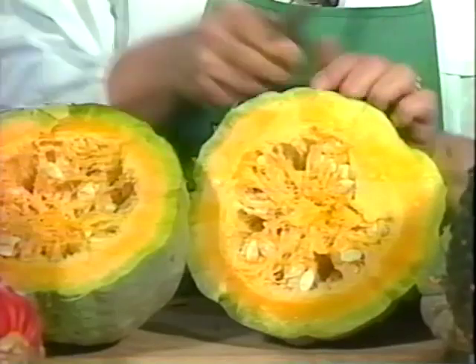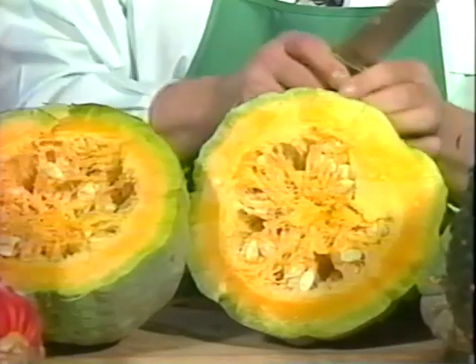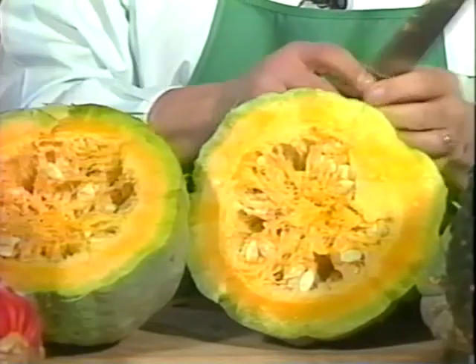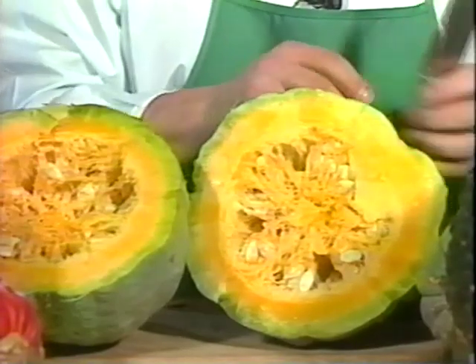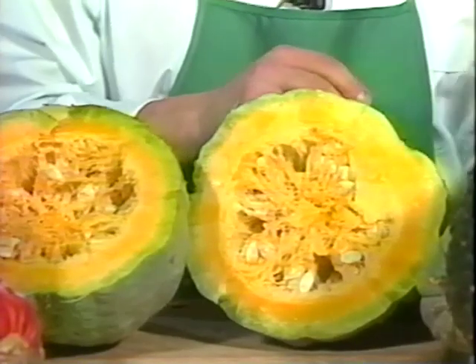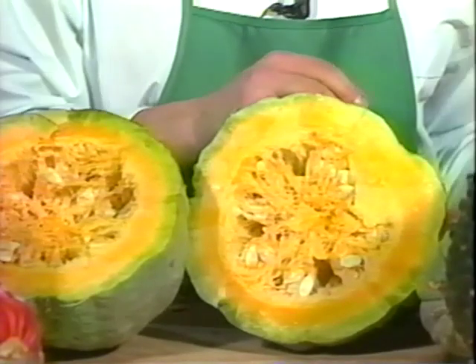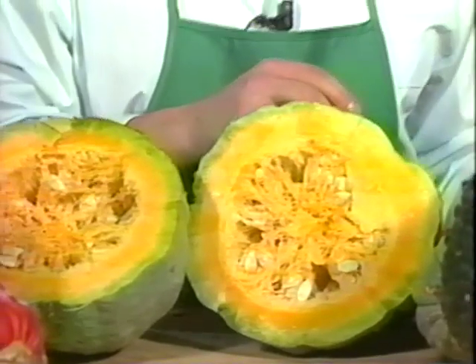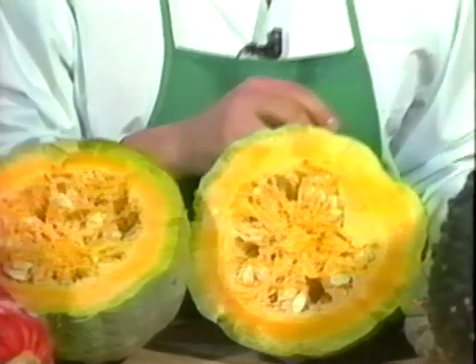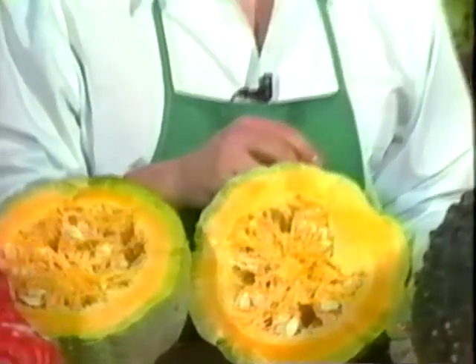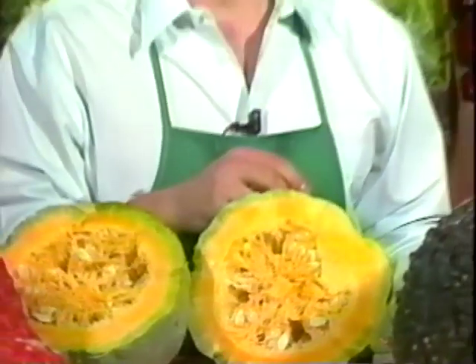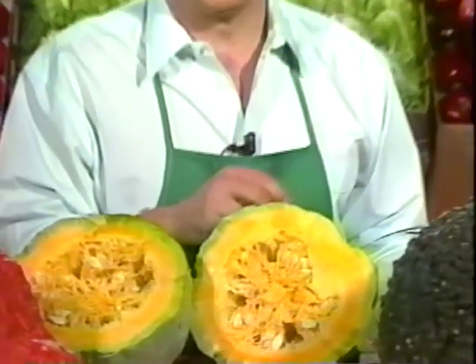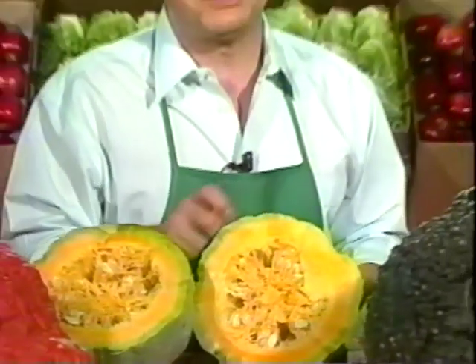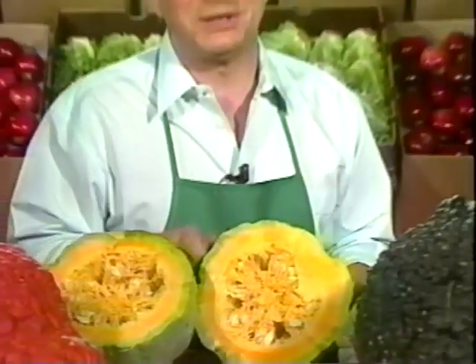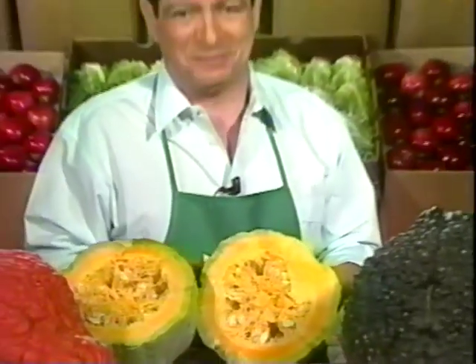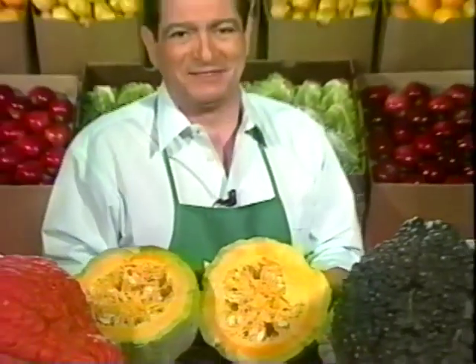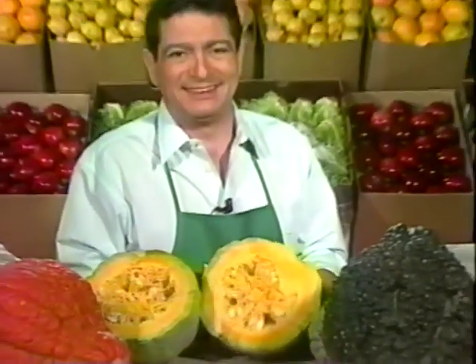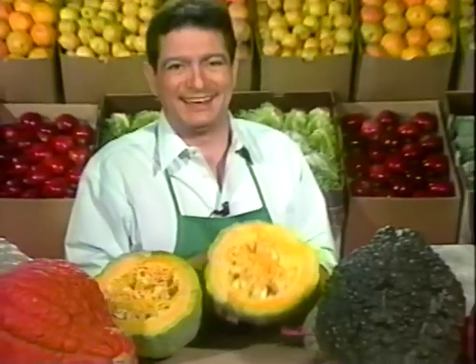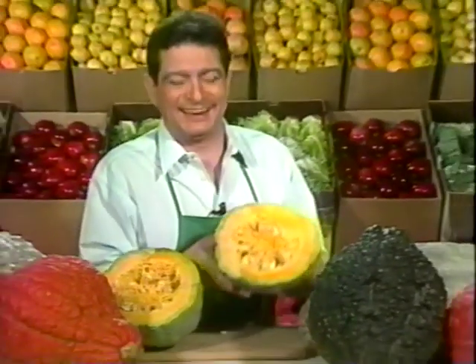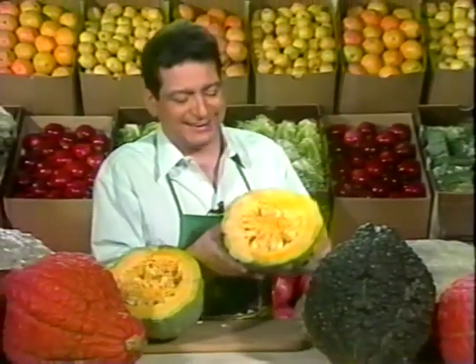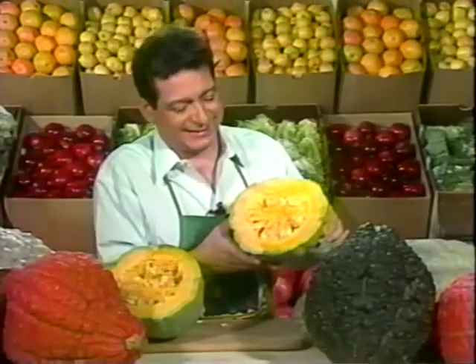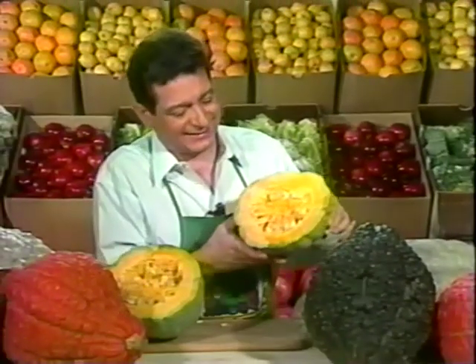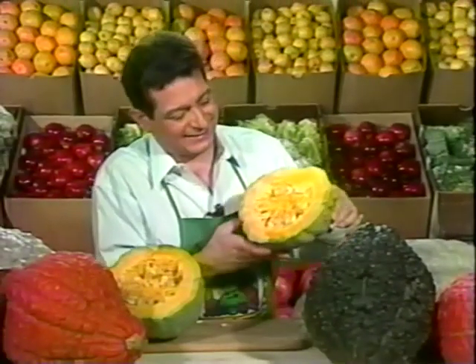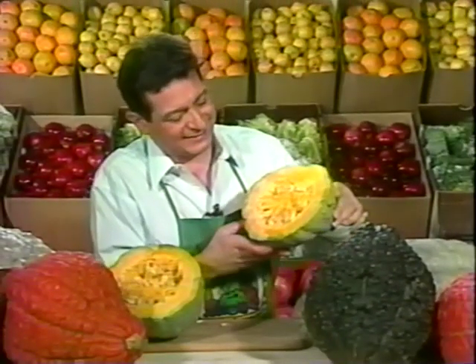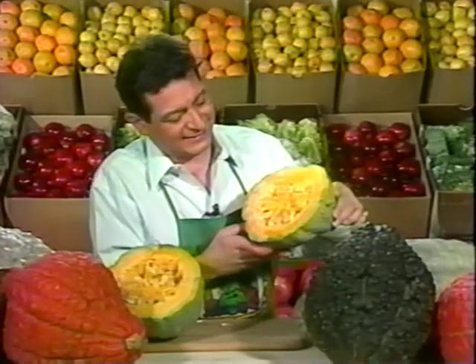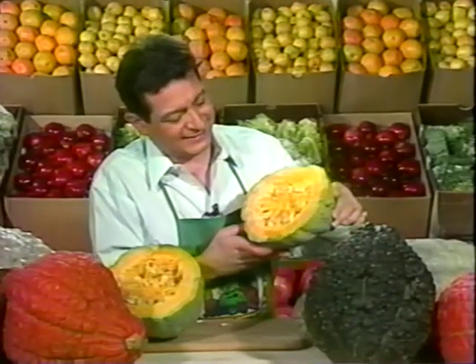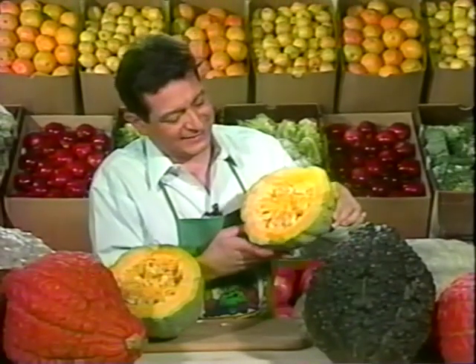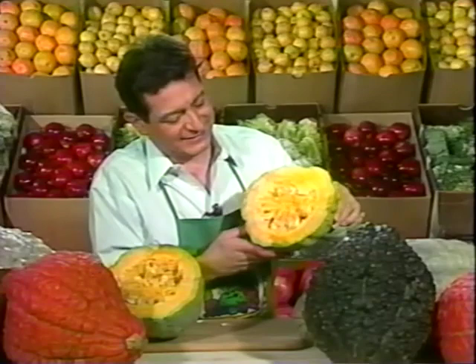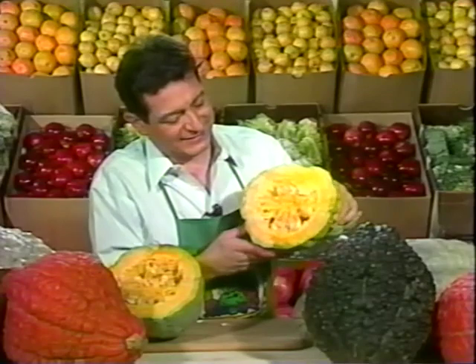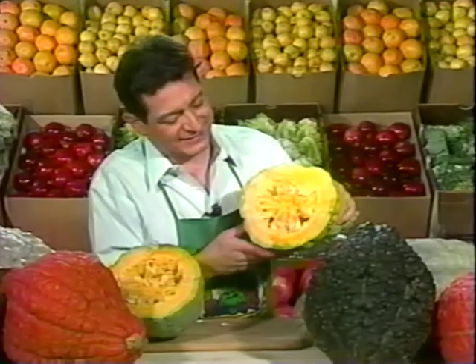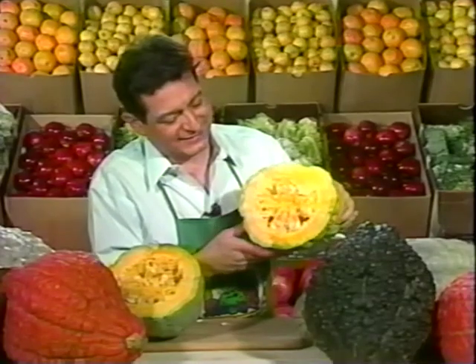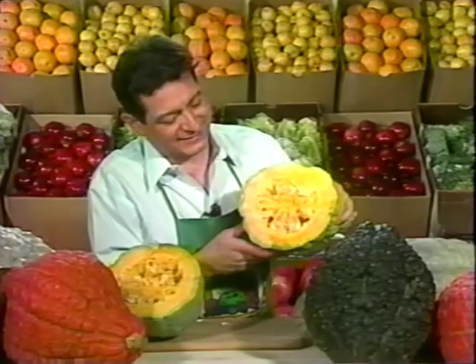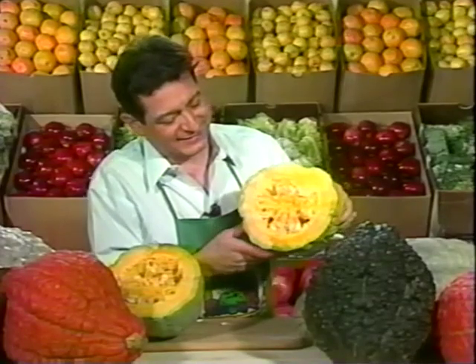This is your green grocer, Johnny Lero, with your produce tip of the day. Thank you.